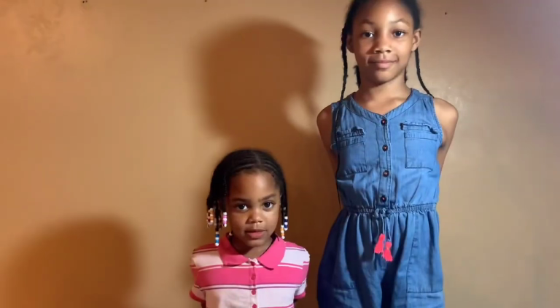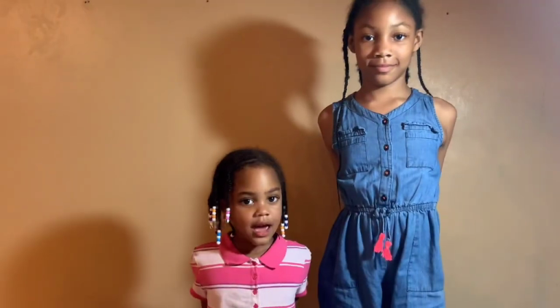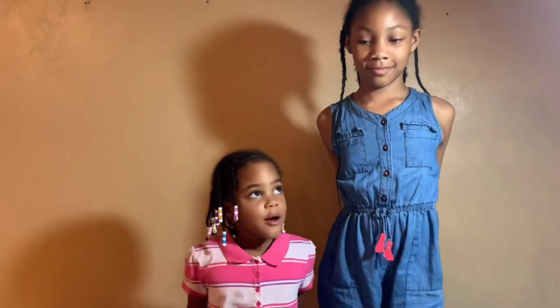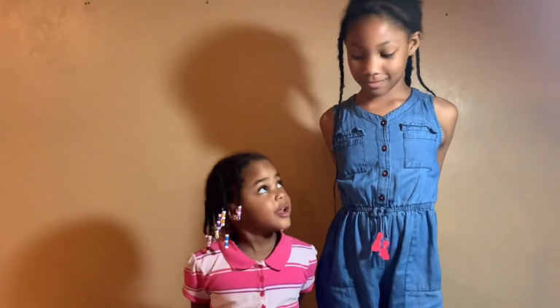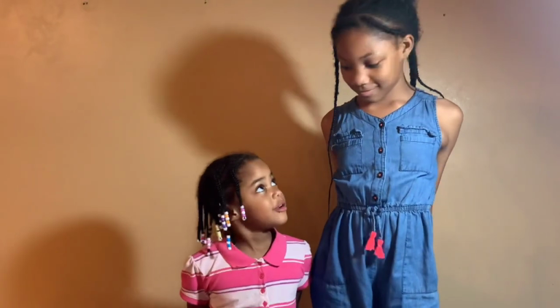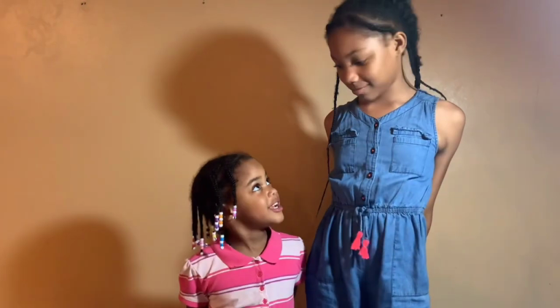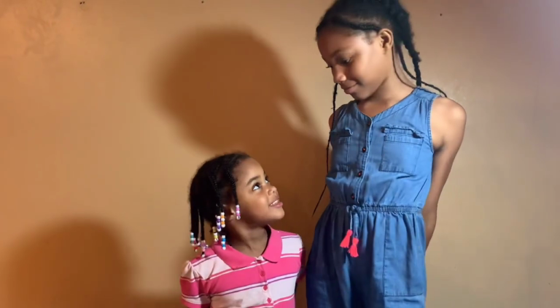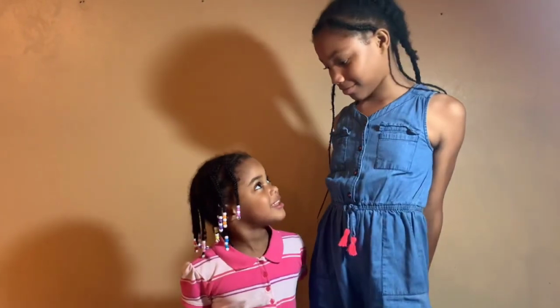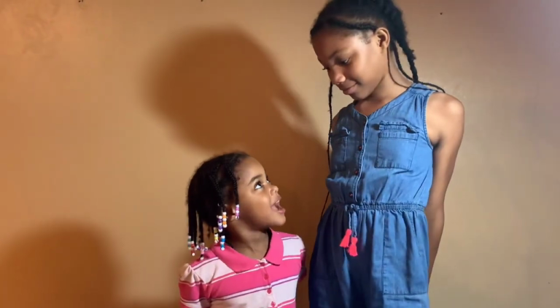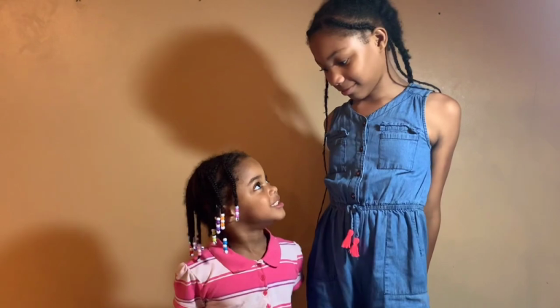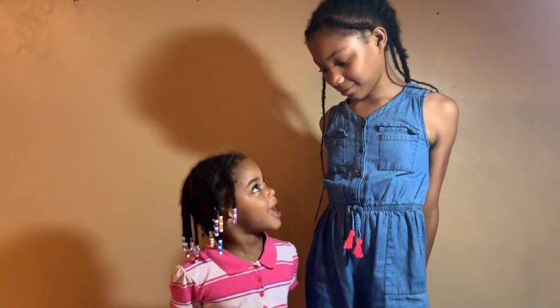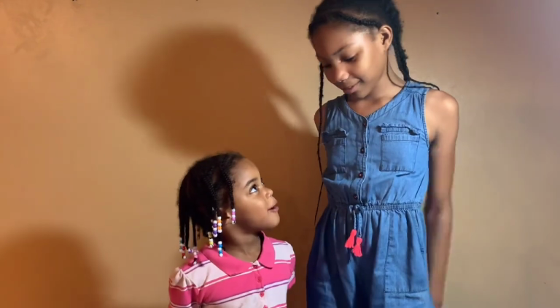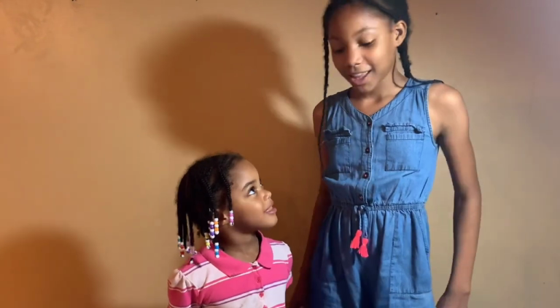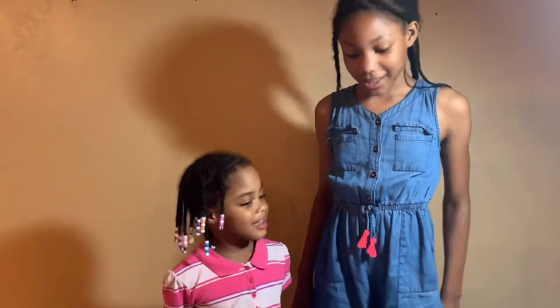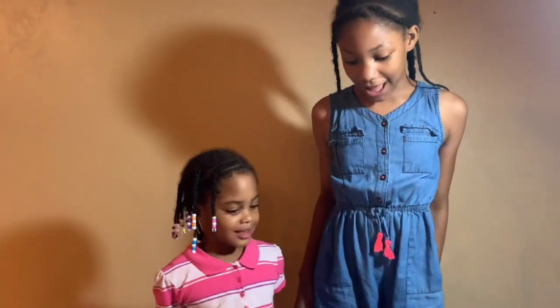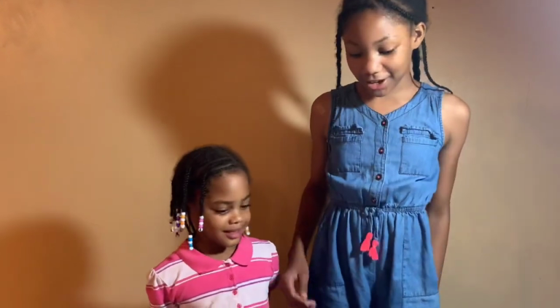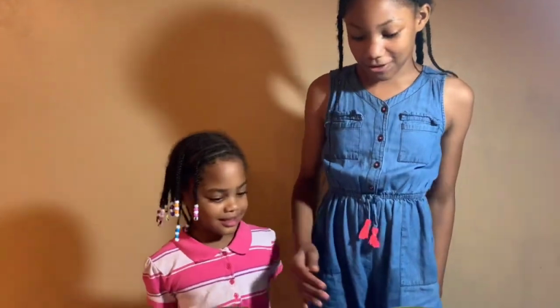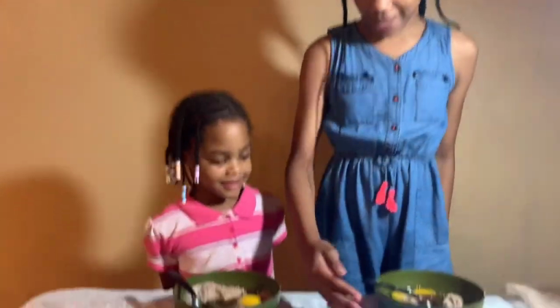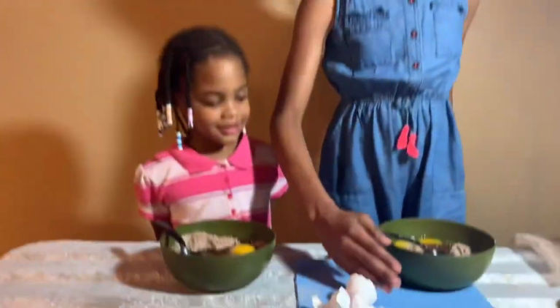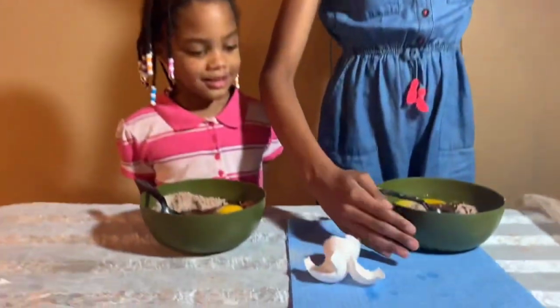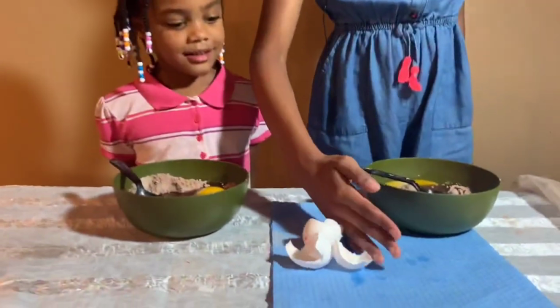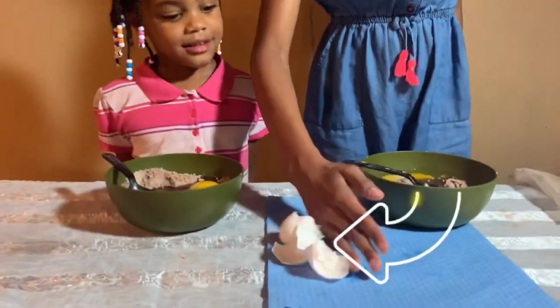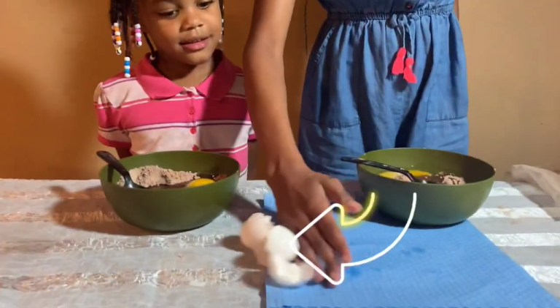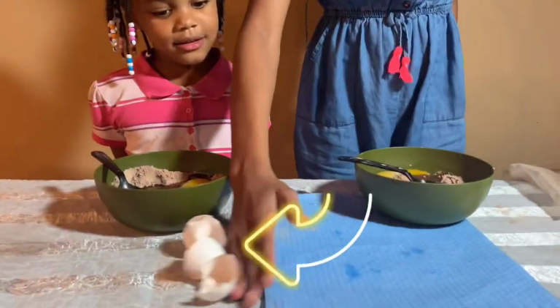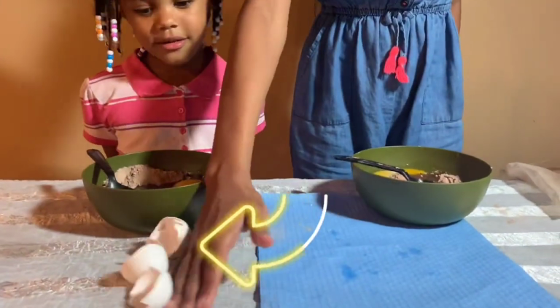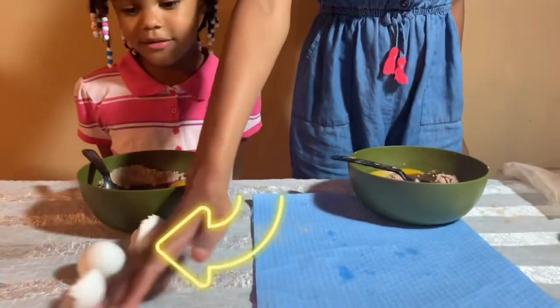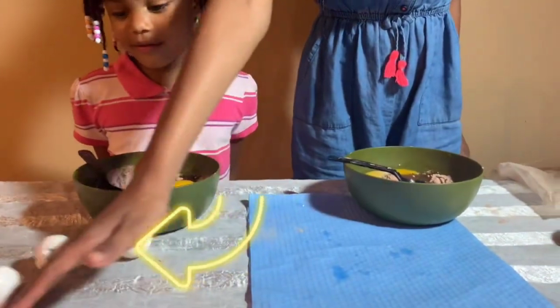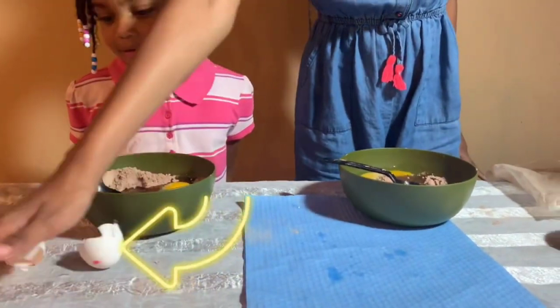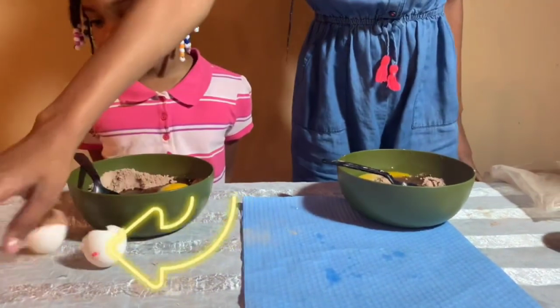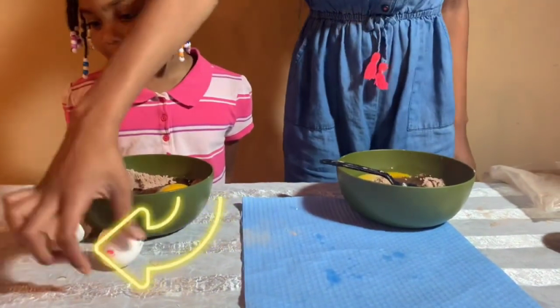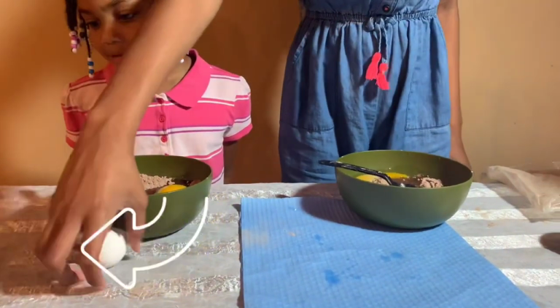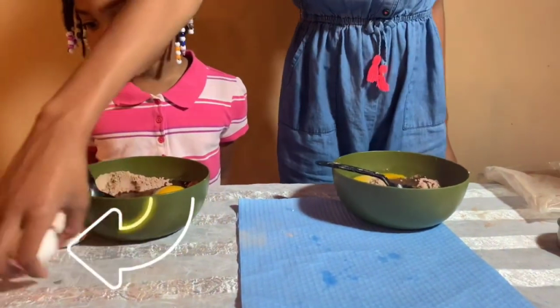We don't need these egg shells. Yeah, you're right. We love egg shells.